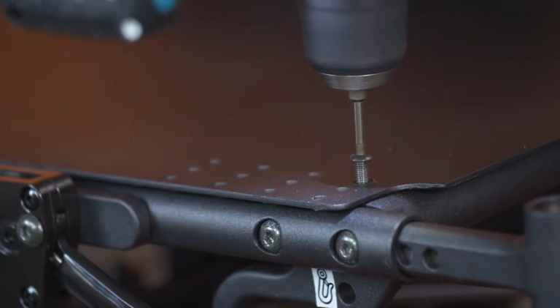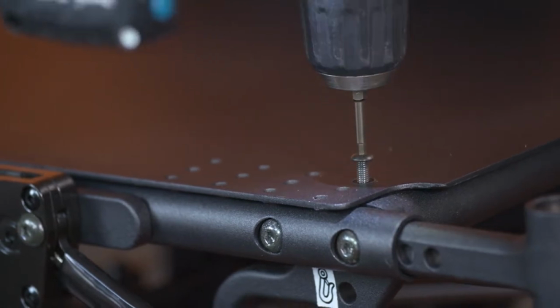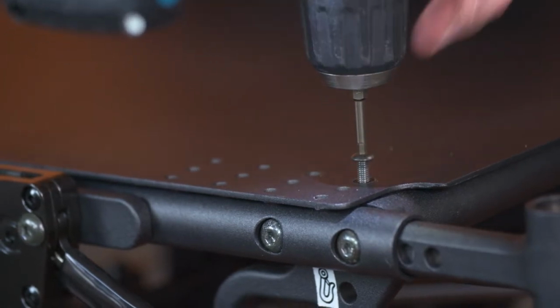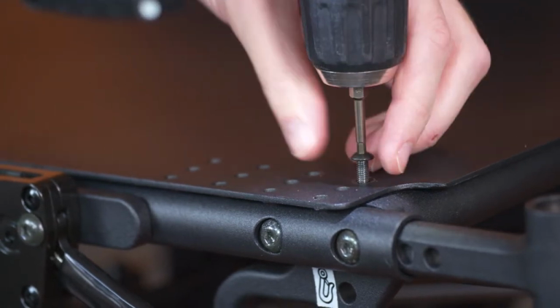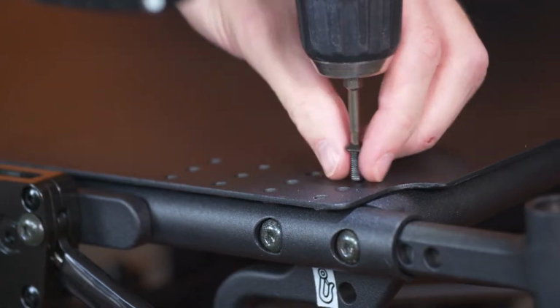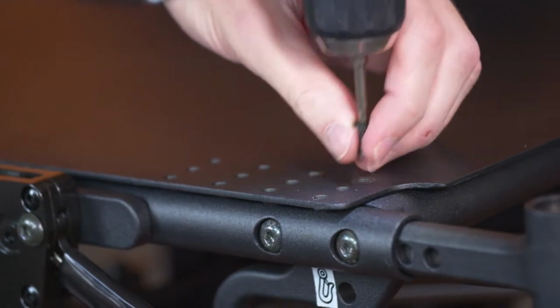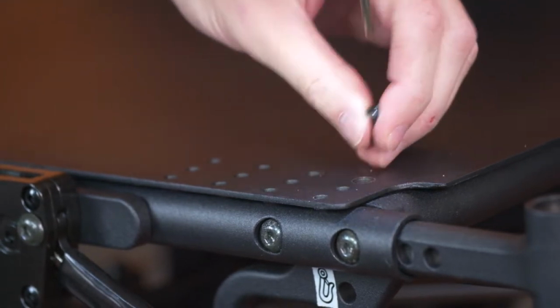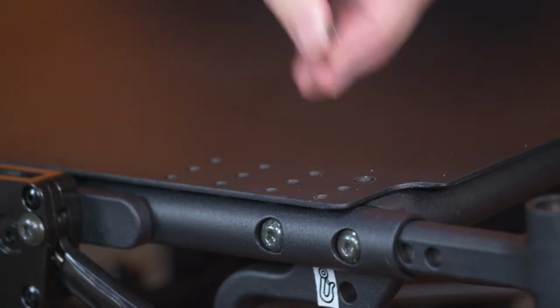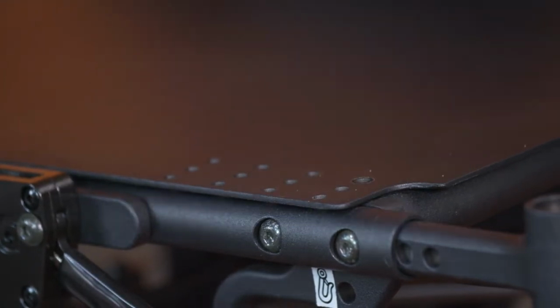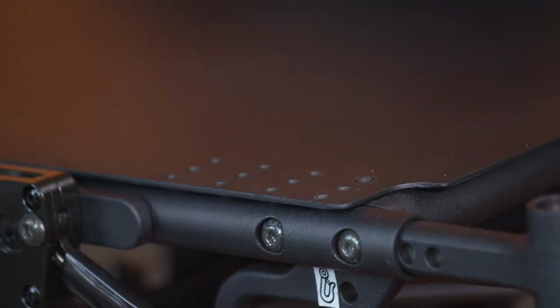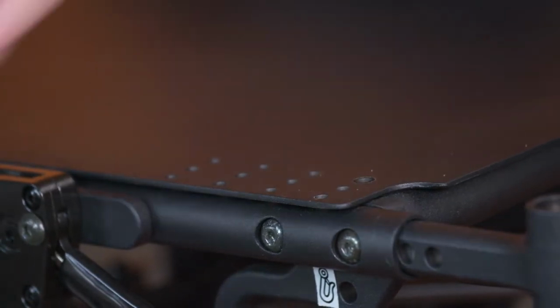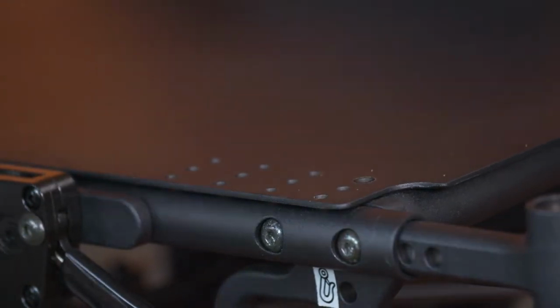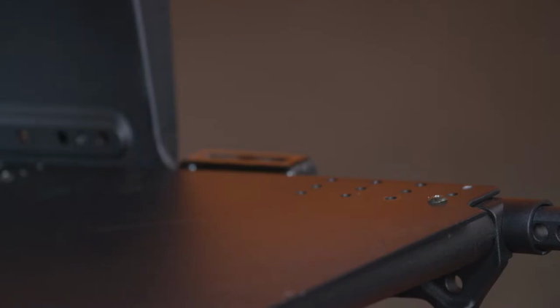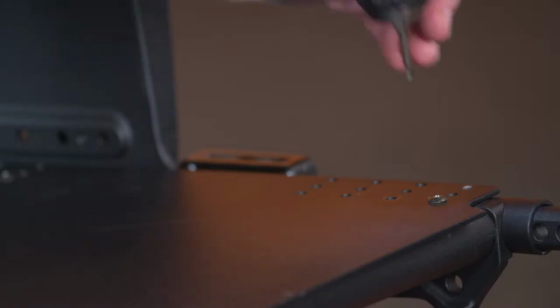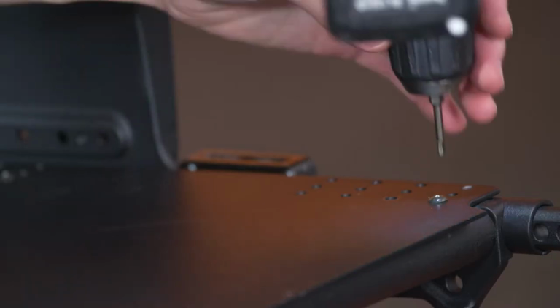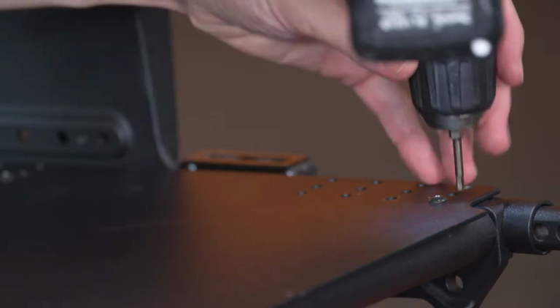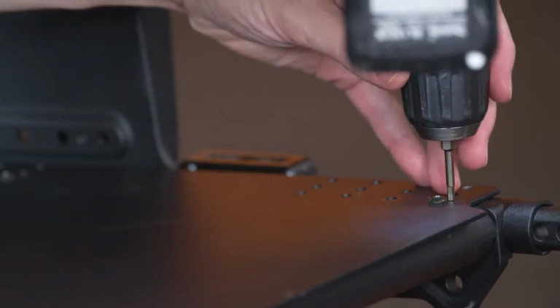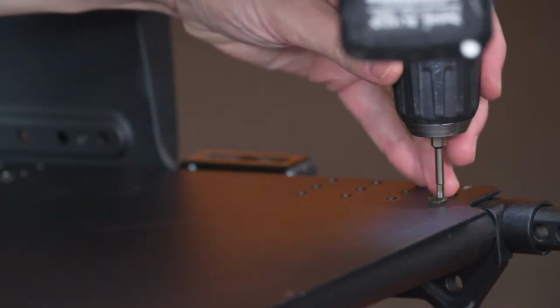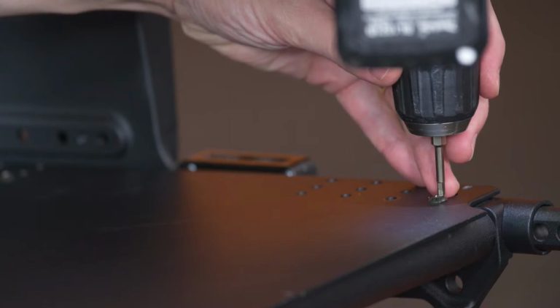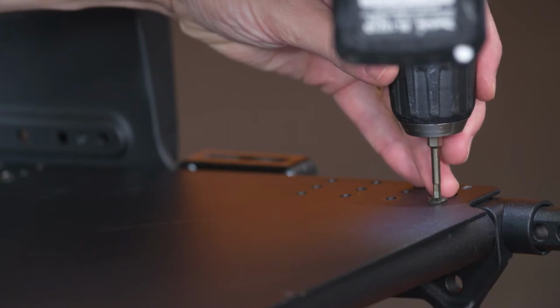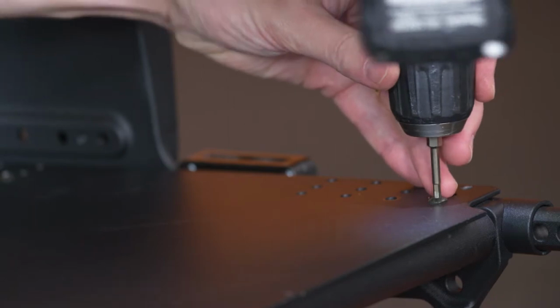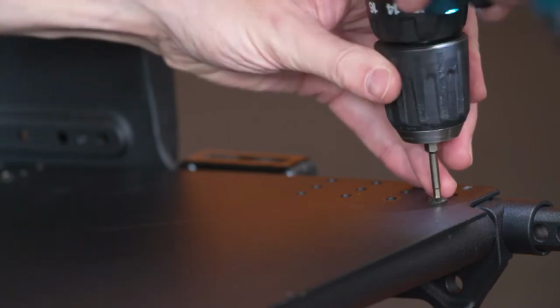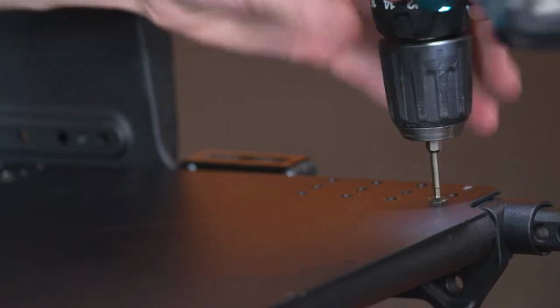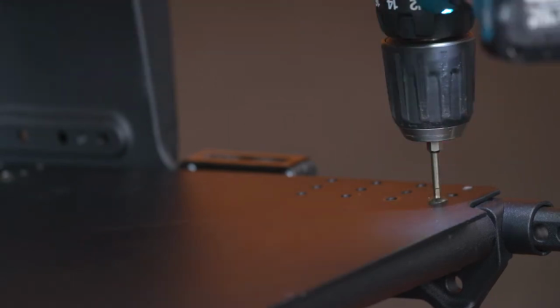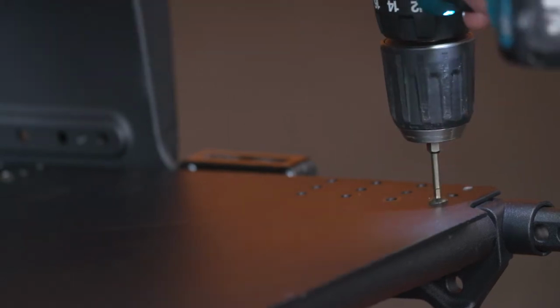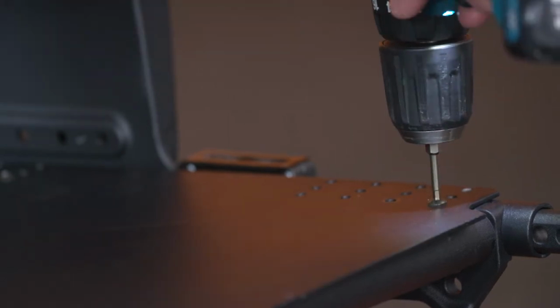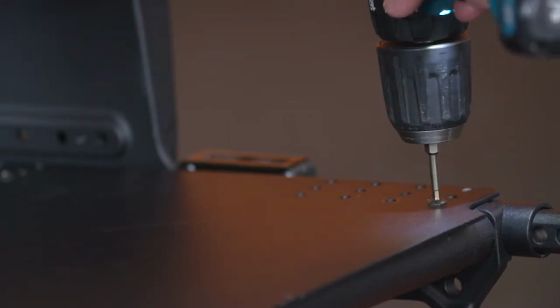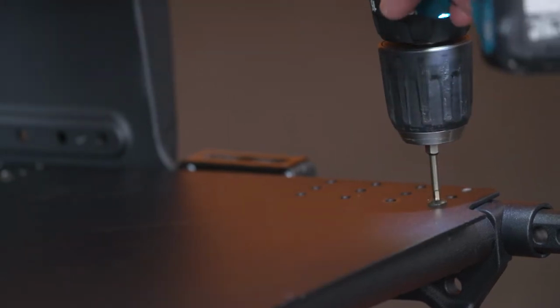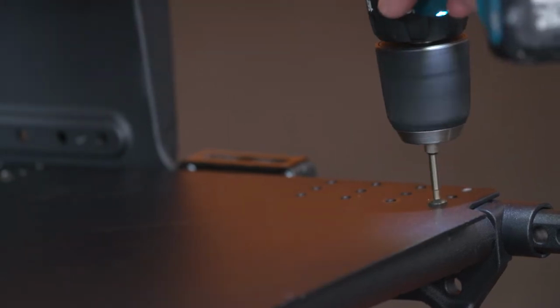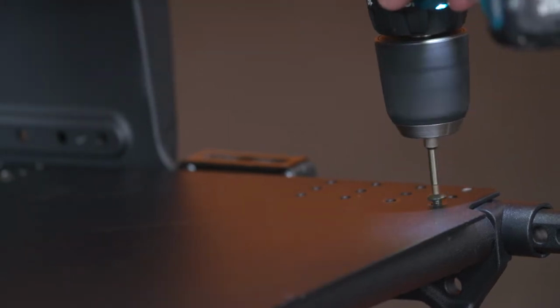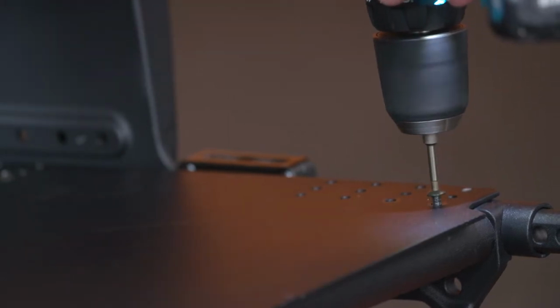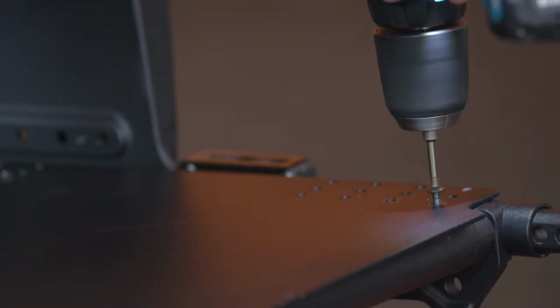For larger width adjustments, it may be necessary to order a replacement seat pan and push bar.